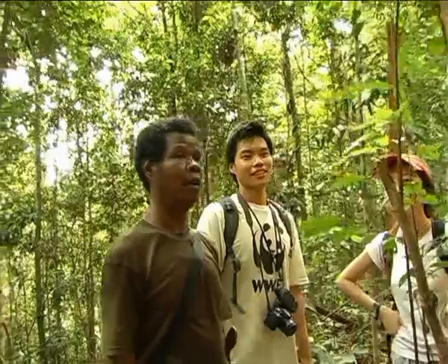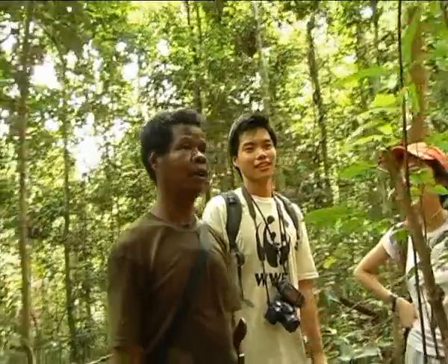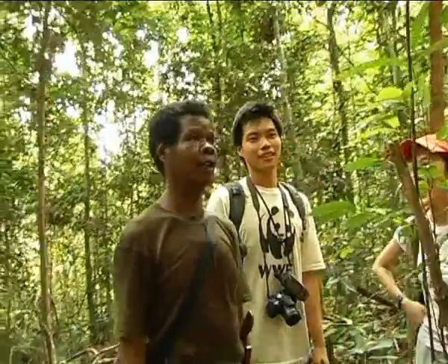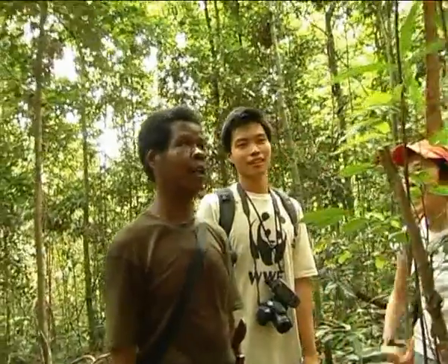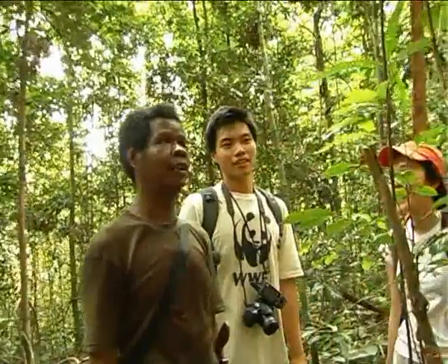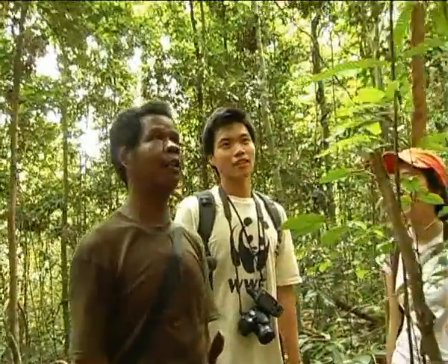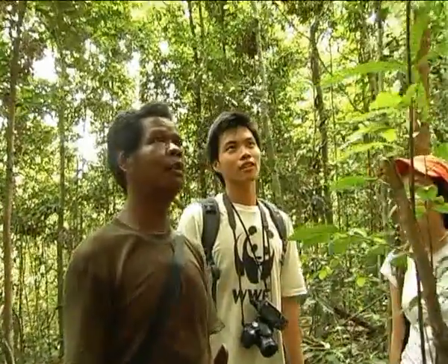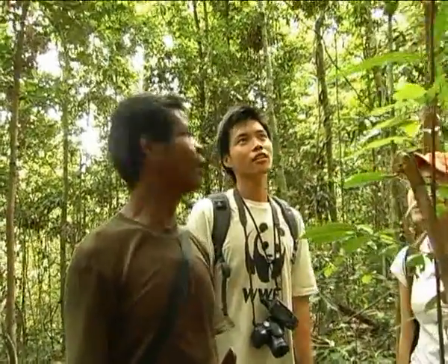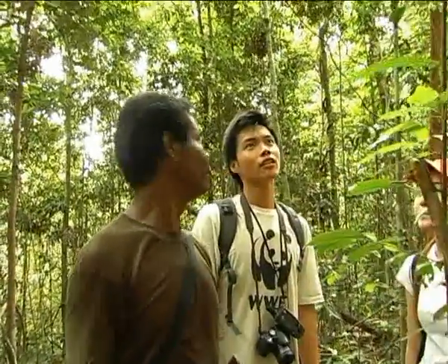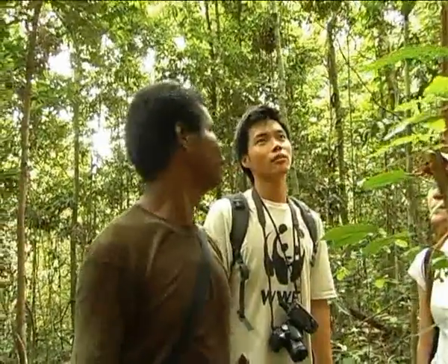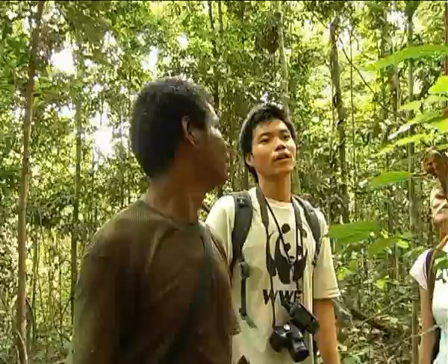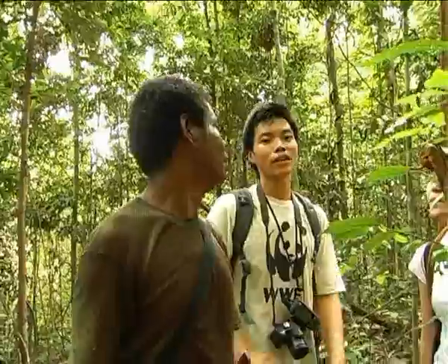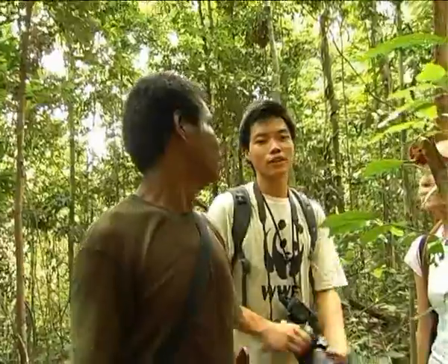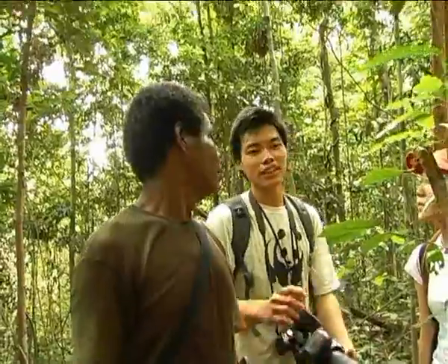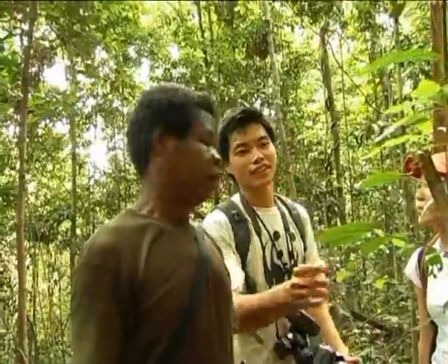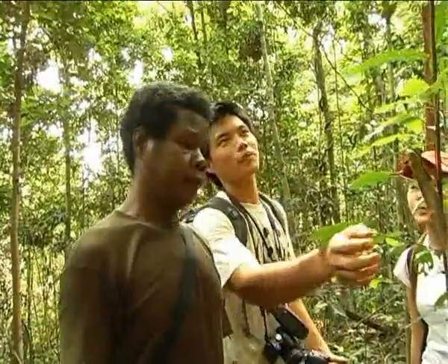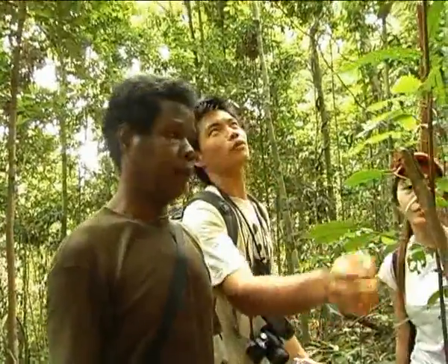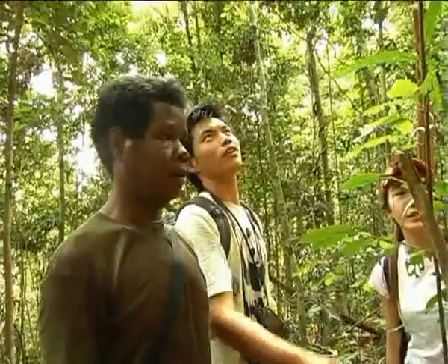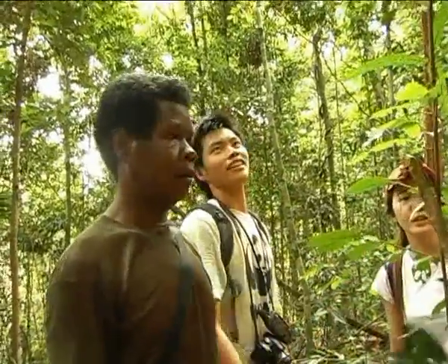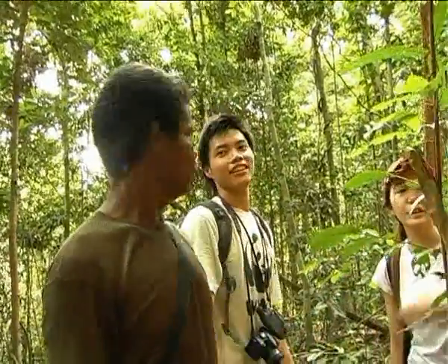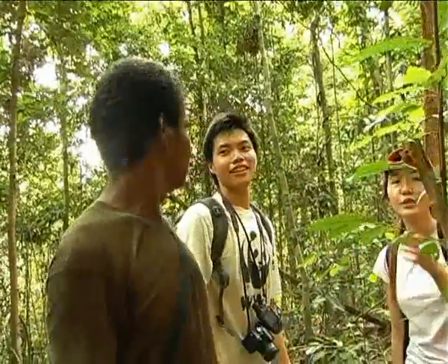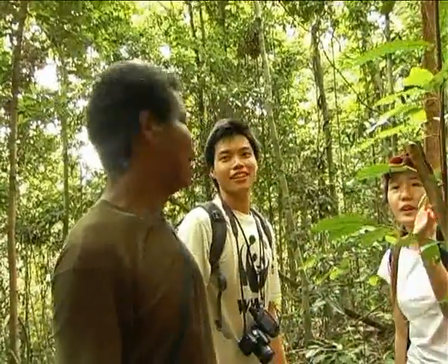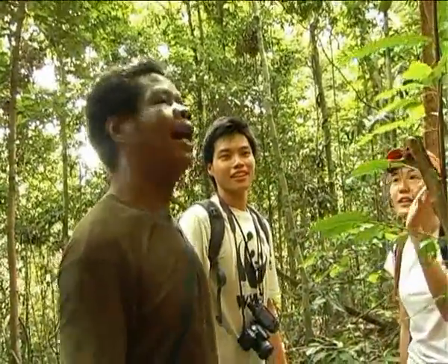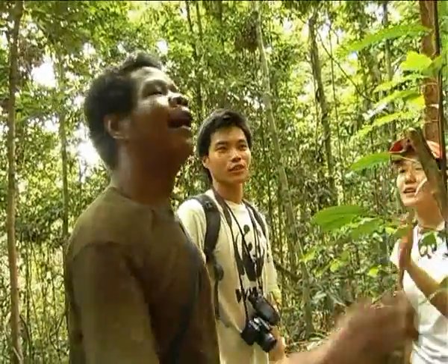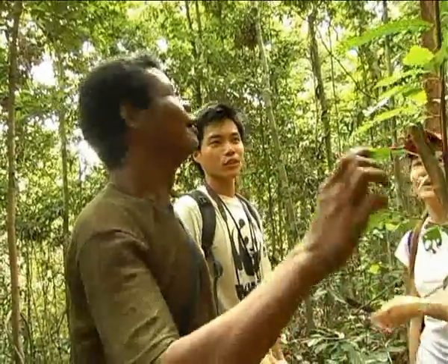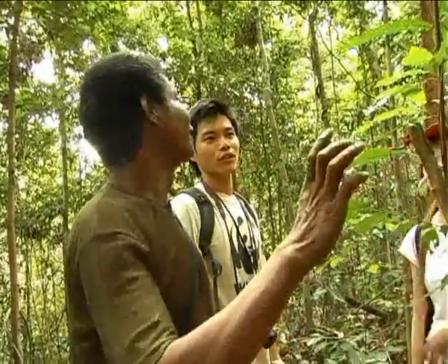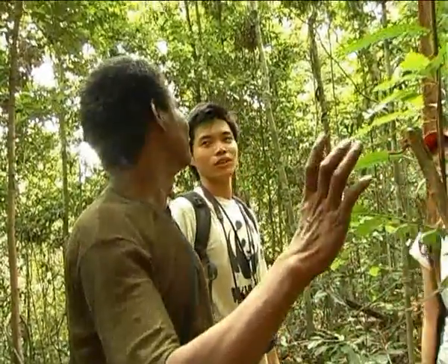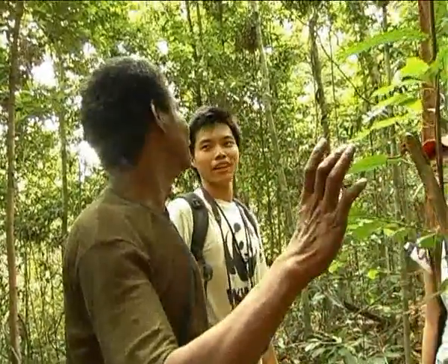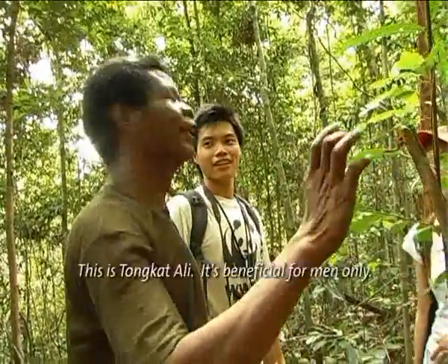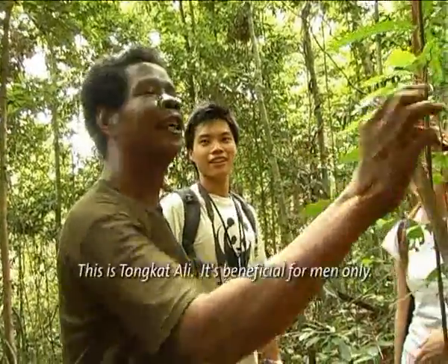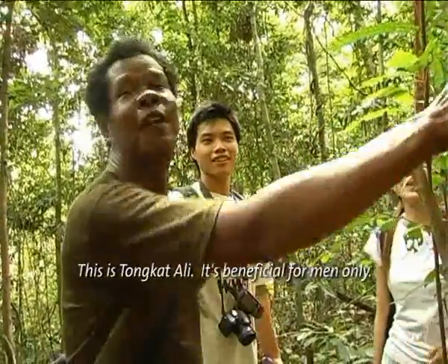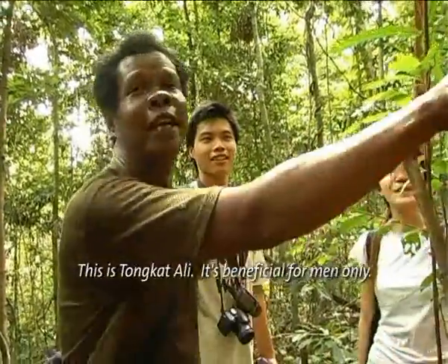Along the way, the jungle experts also share knowledge on some of the interesting wild plants that the team encounters. This plant is called Tukali.